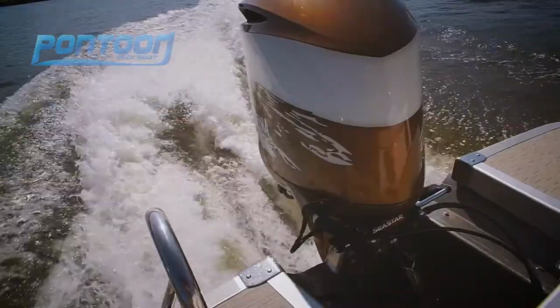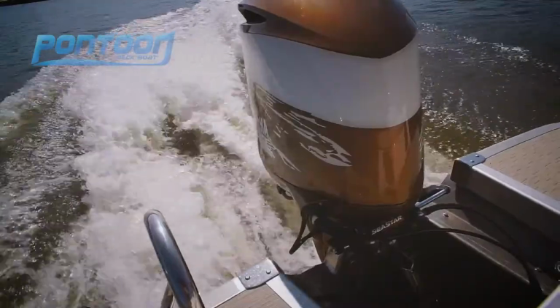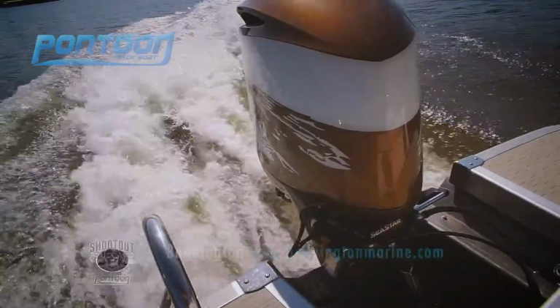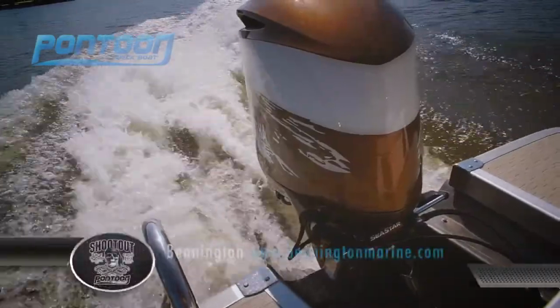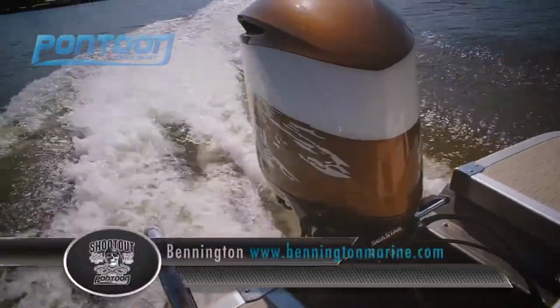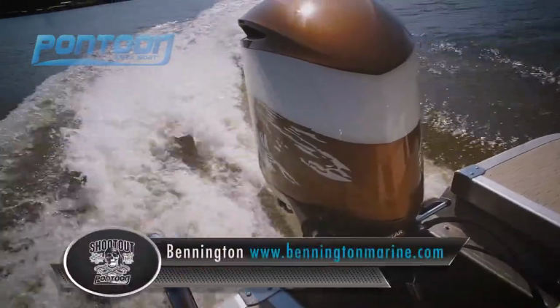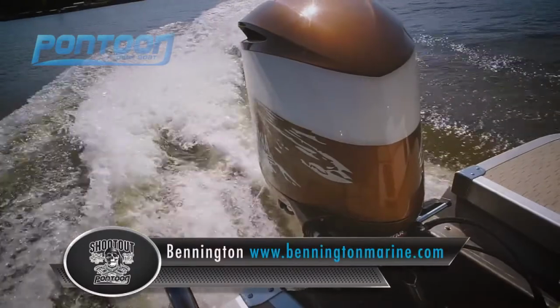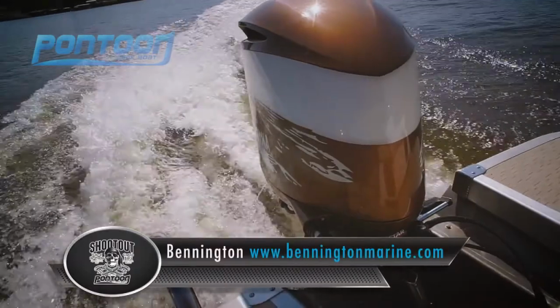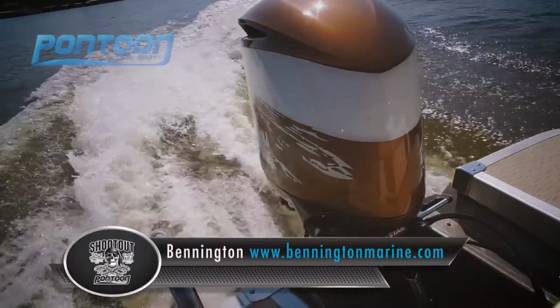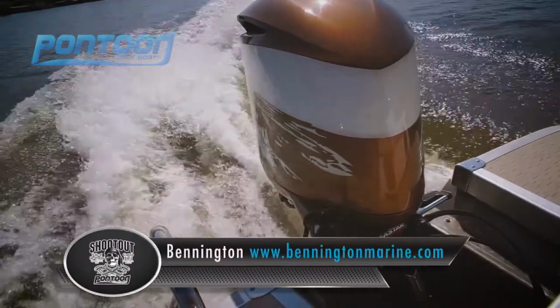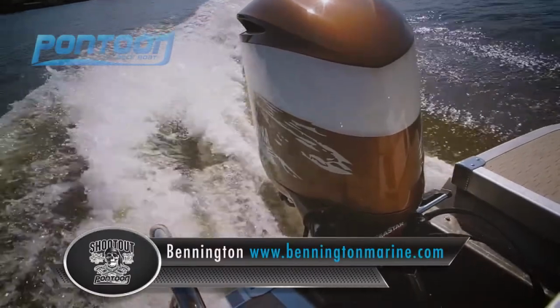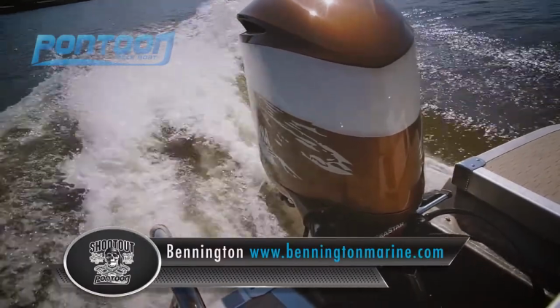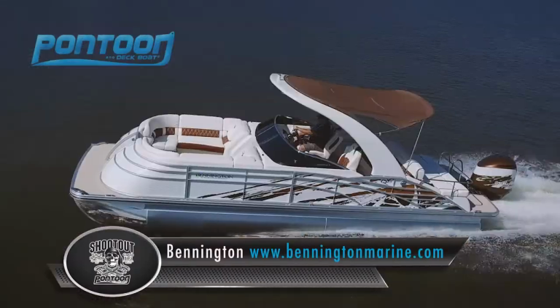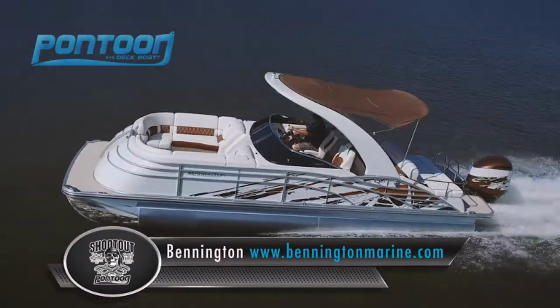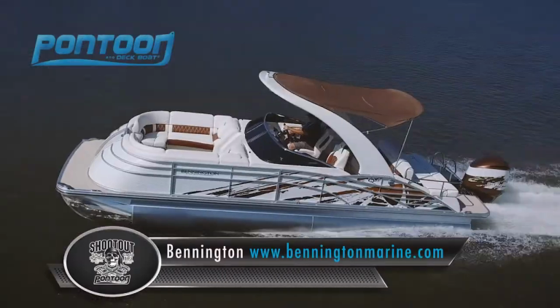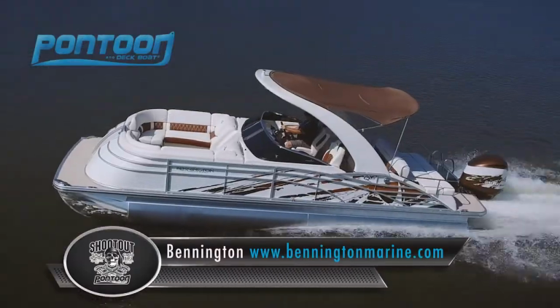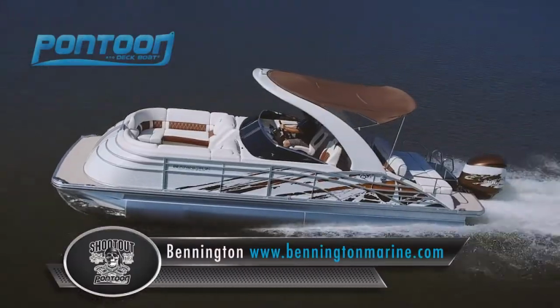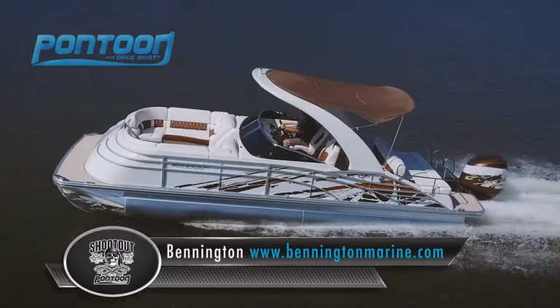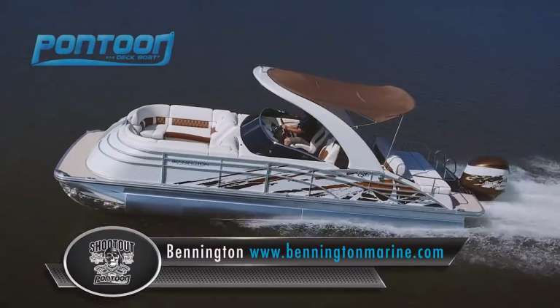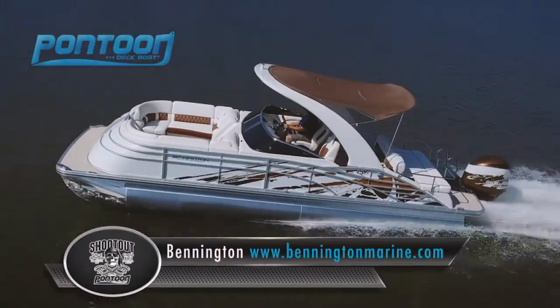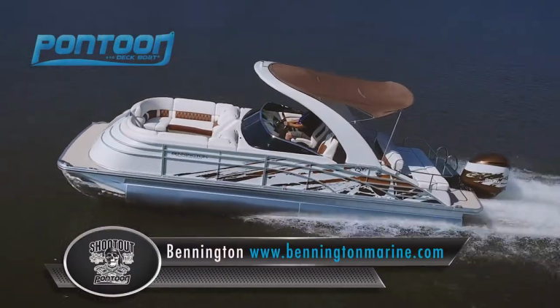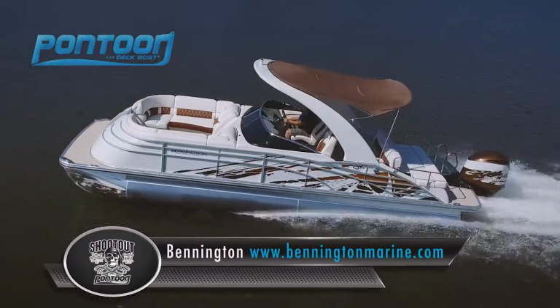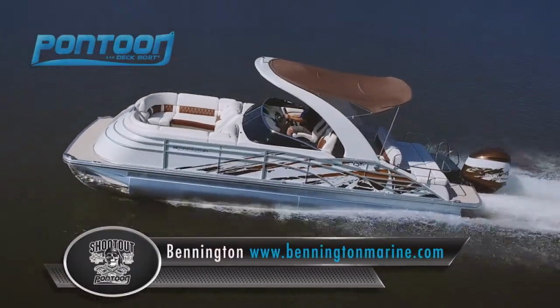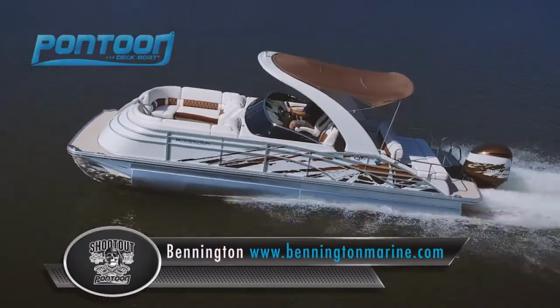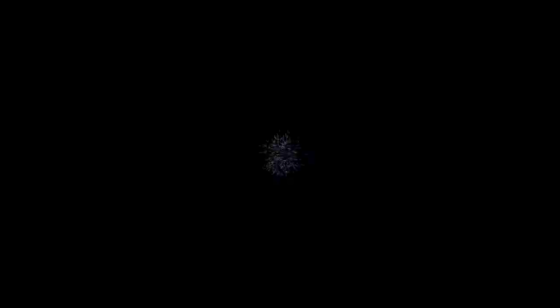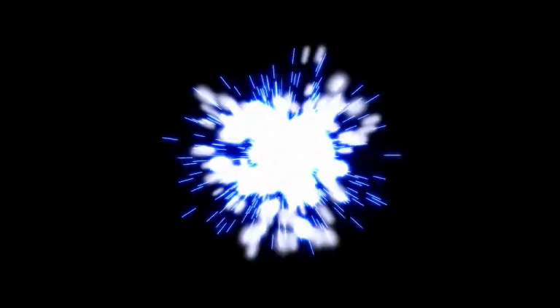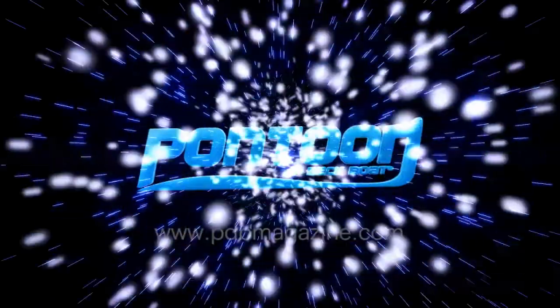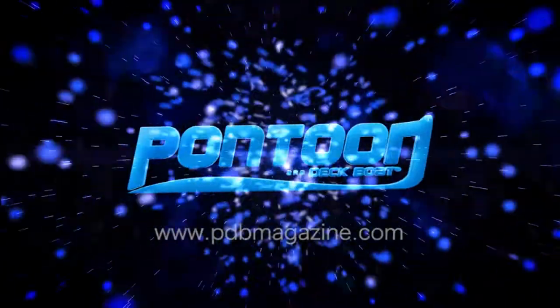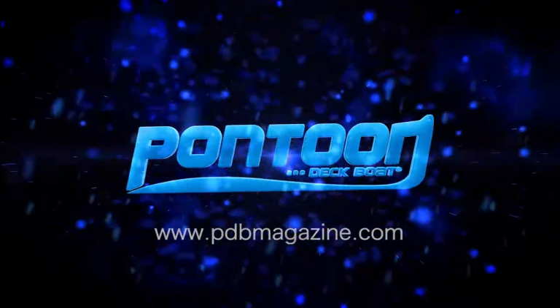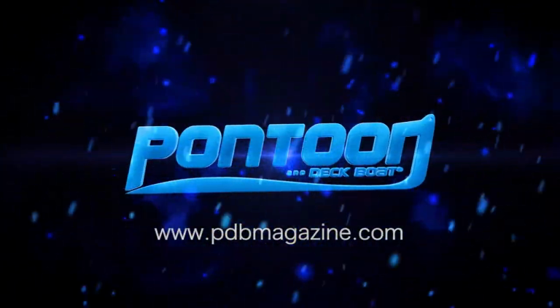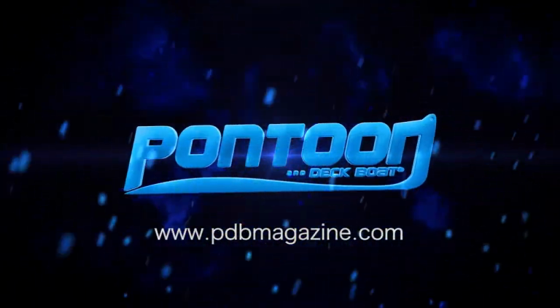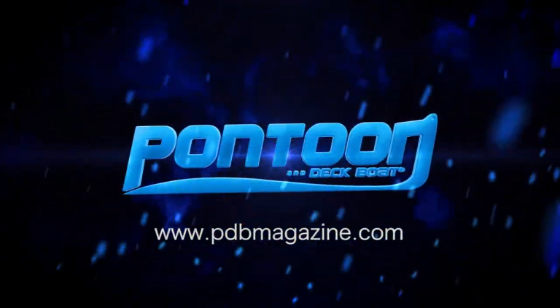Check out this Yamaha 350. Hope you've enjoyed watching this video. For others, check back to pdbmagazine.com.